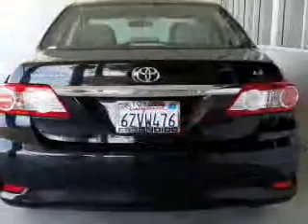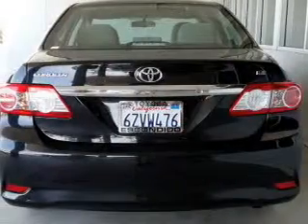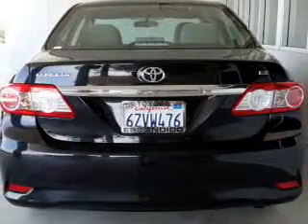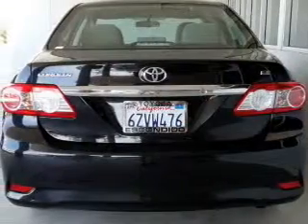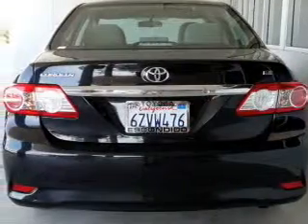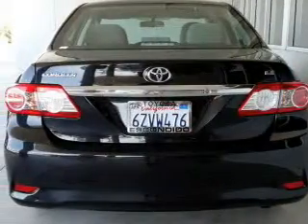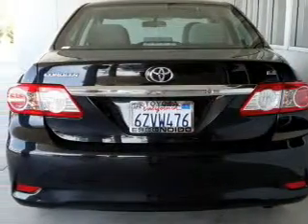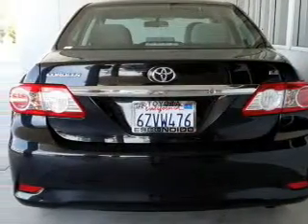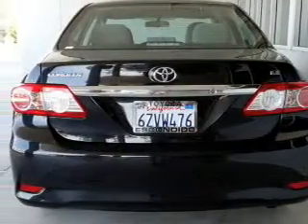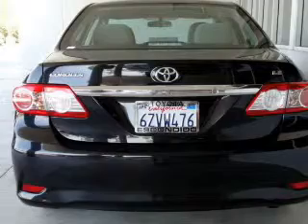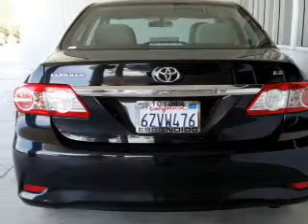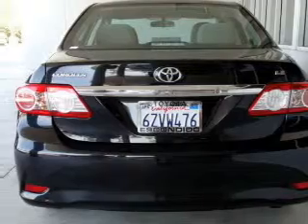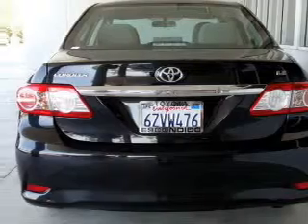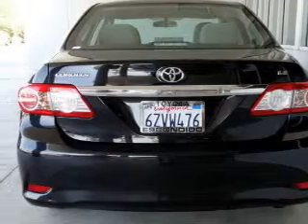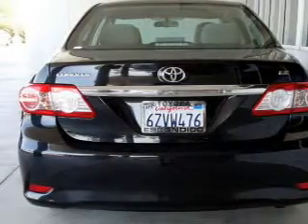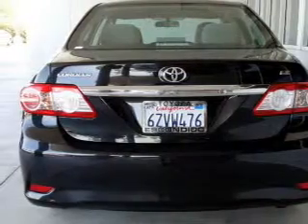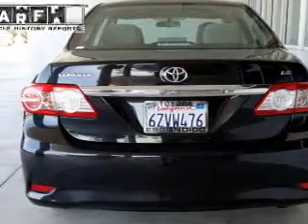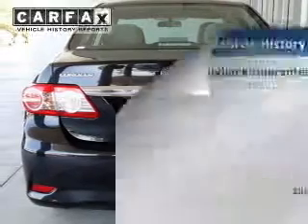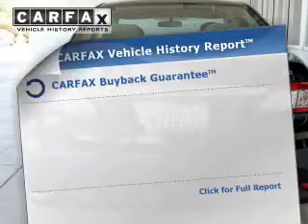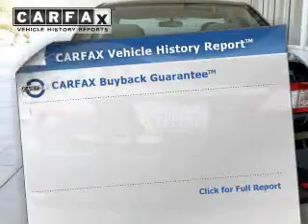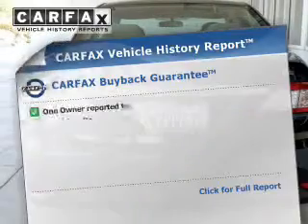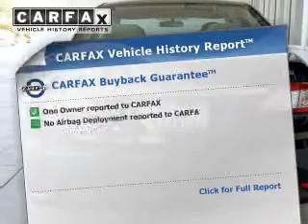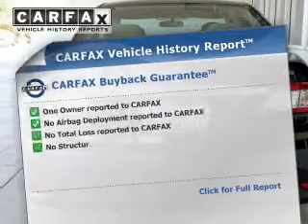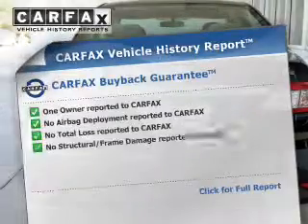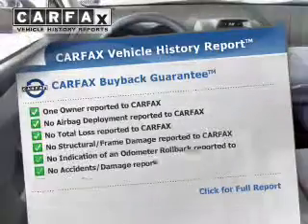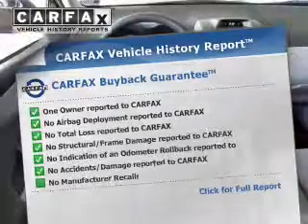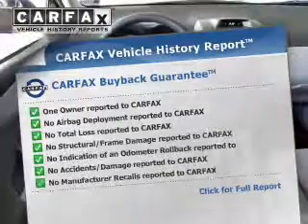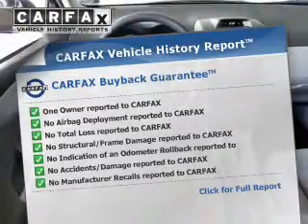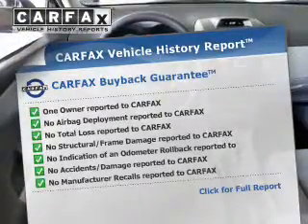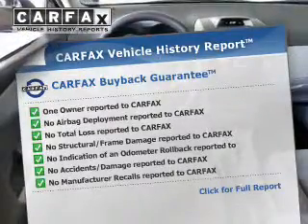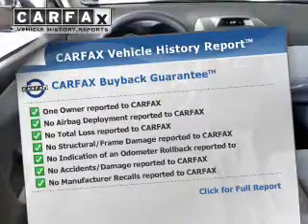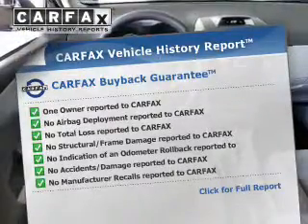The anti-lock braking system will keep you safe on the road. Carfax is offered to provide you with peace of mind.